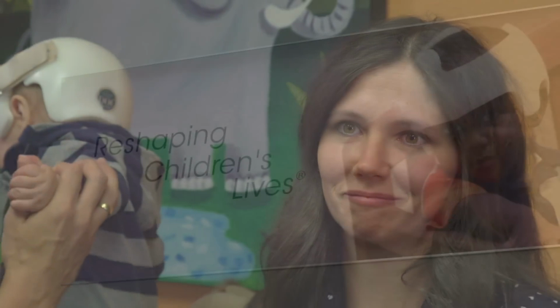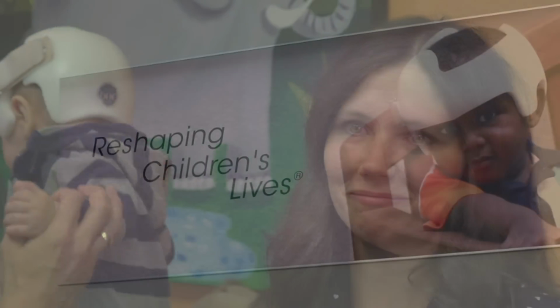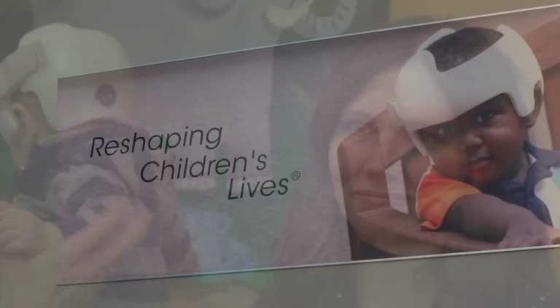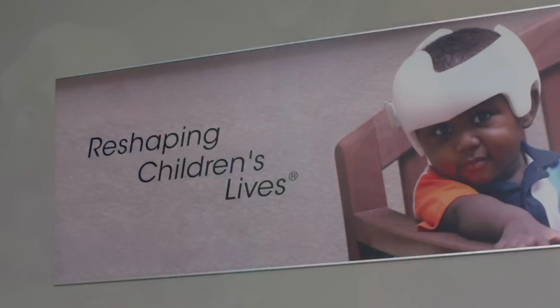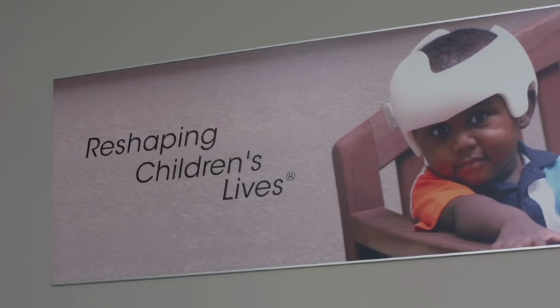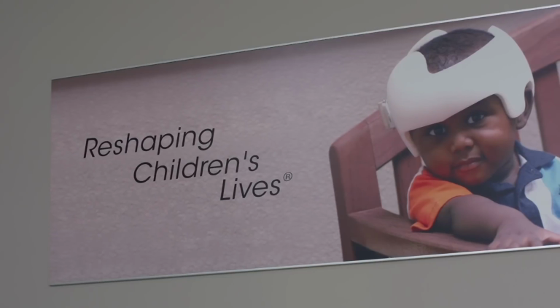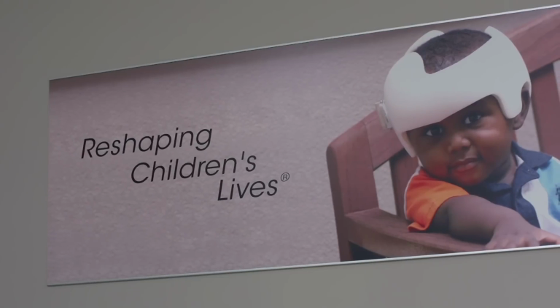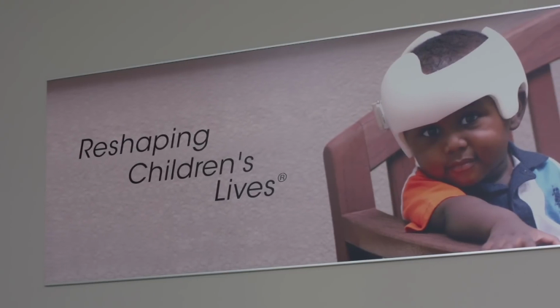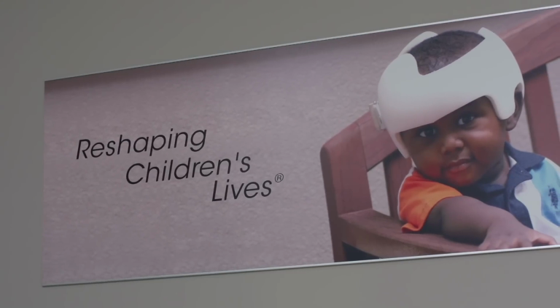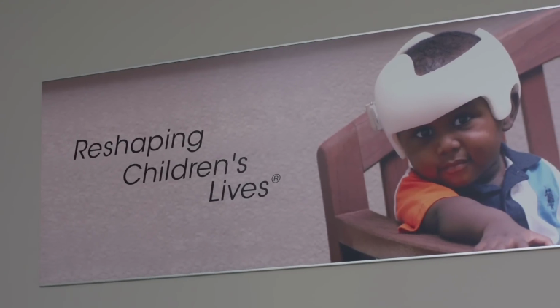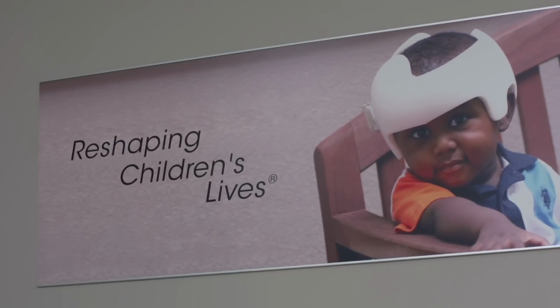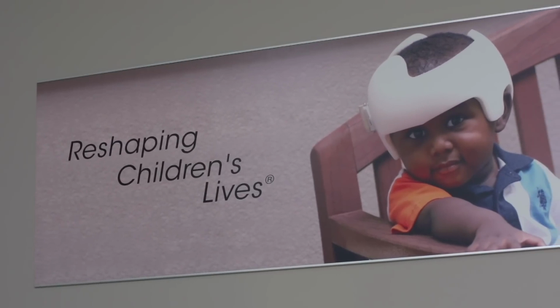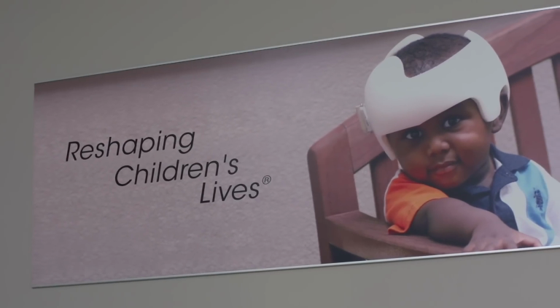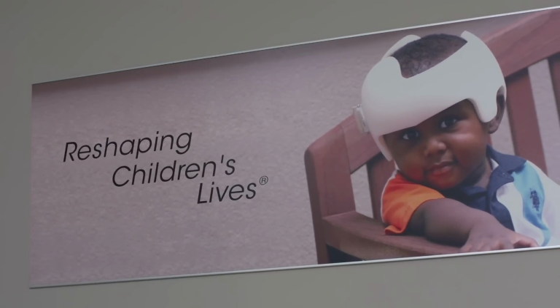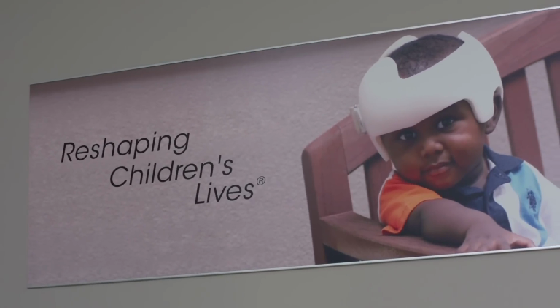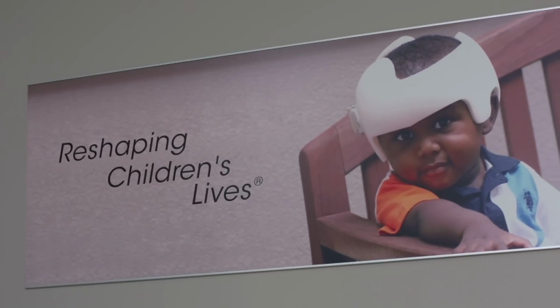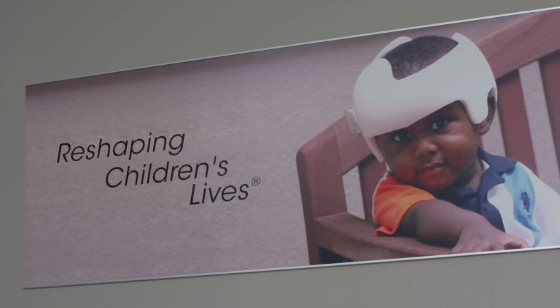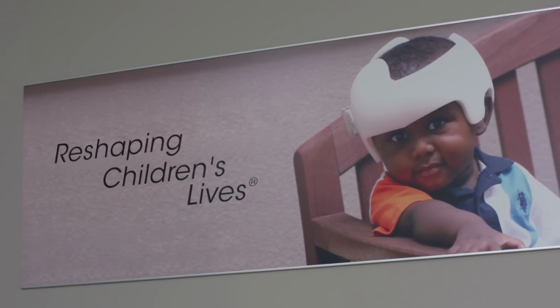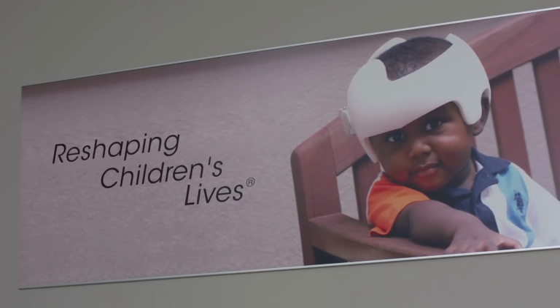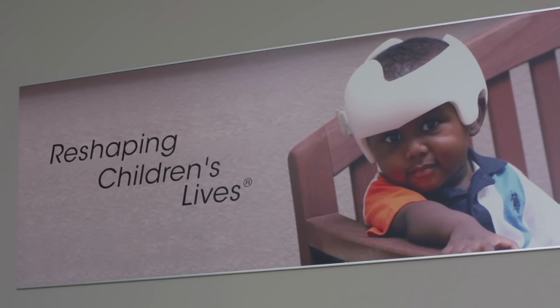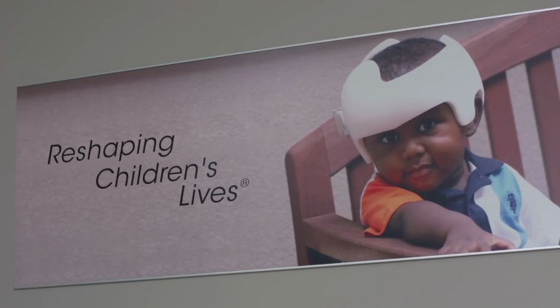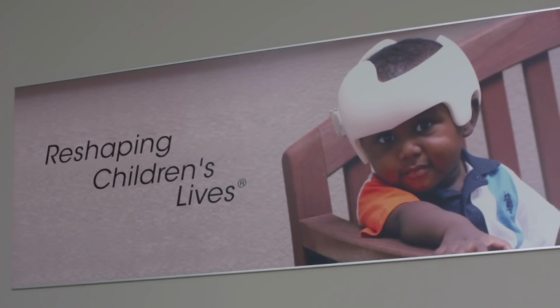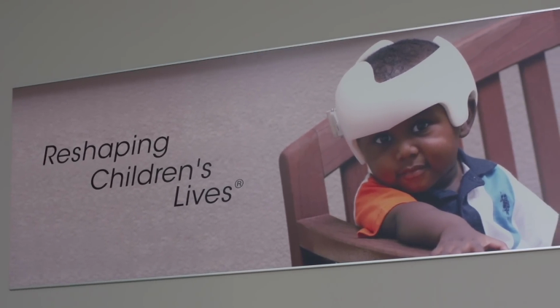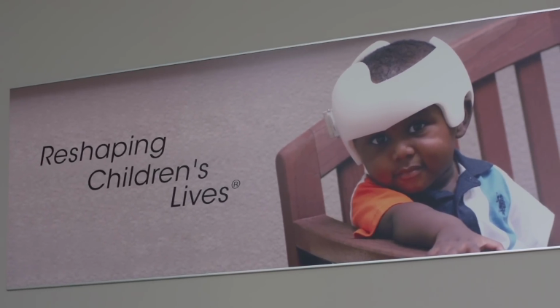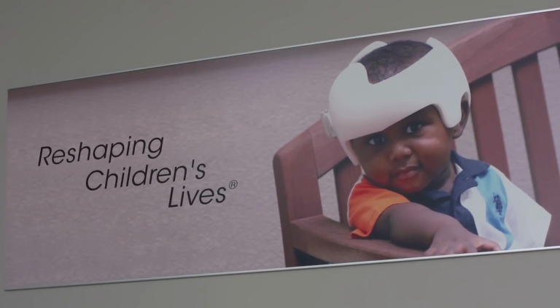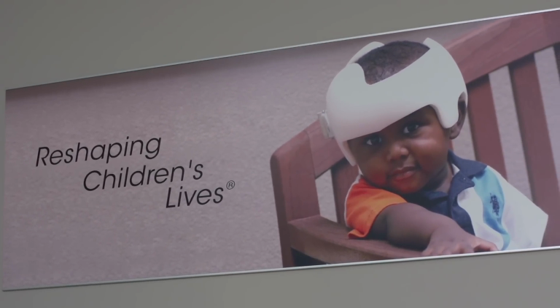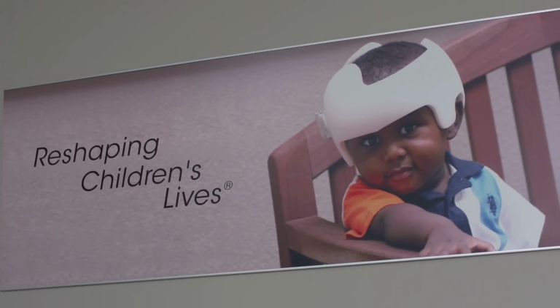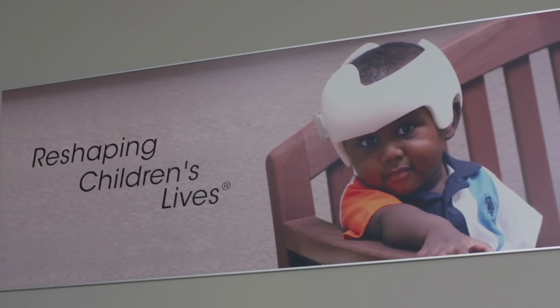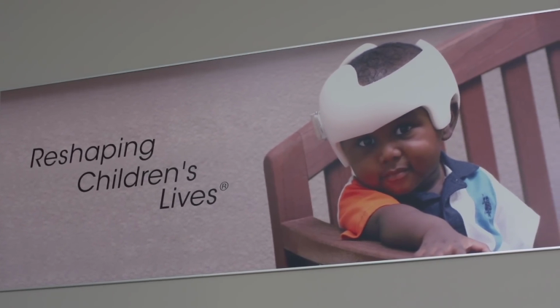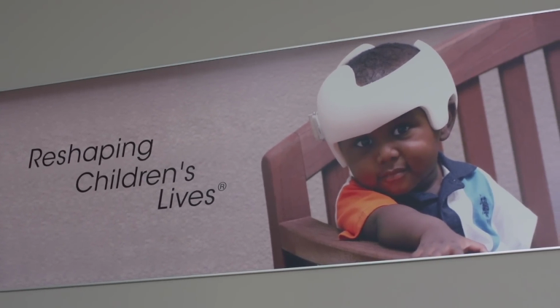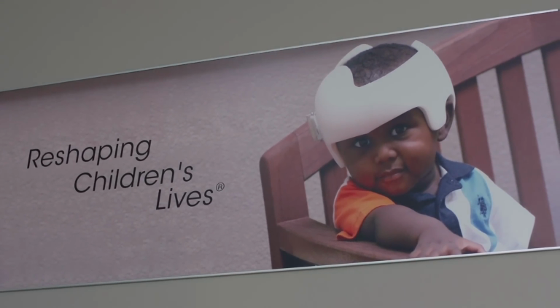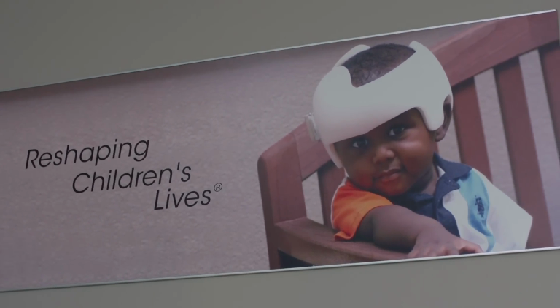Cranial Technologies. We don't just reshape heads. We reshape lives.